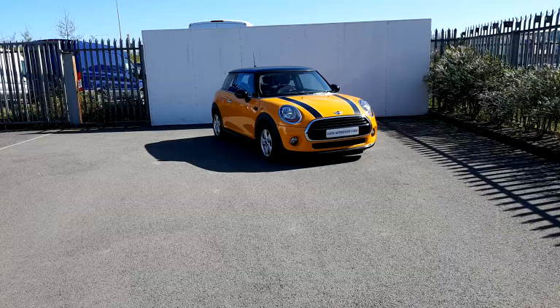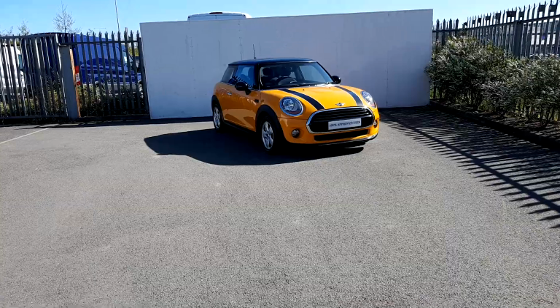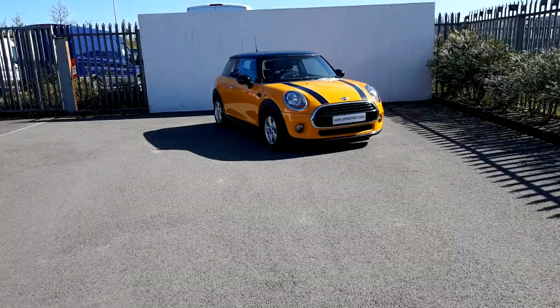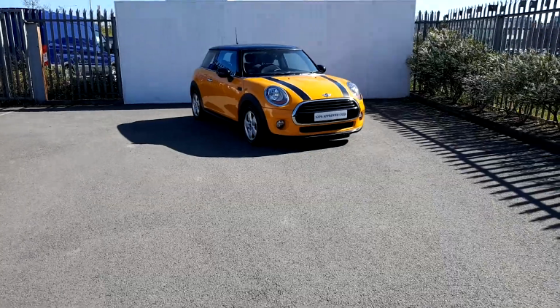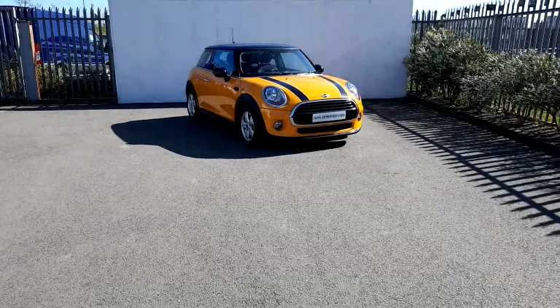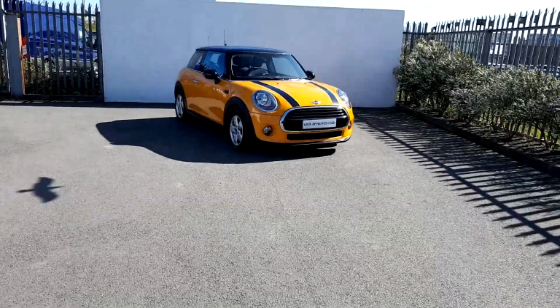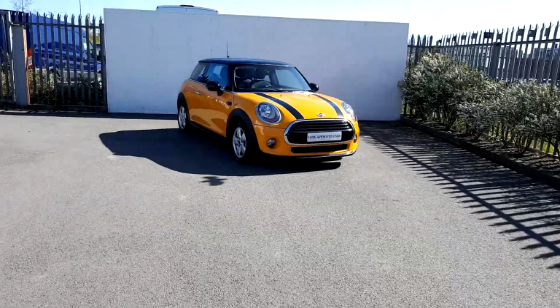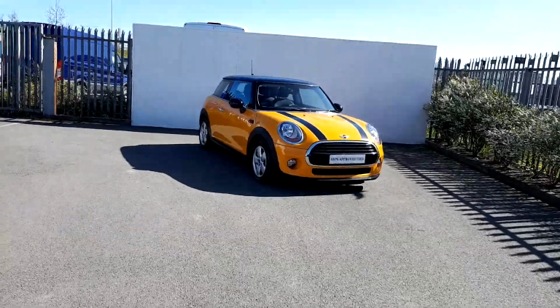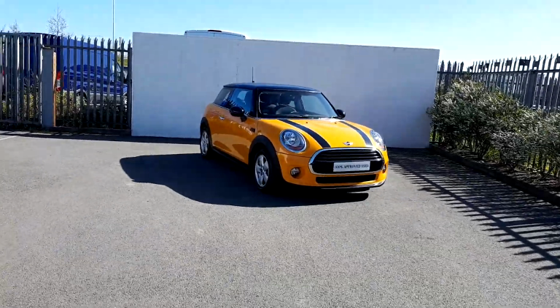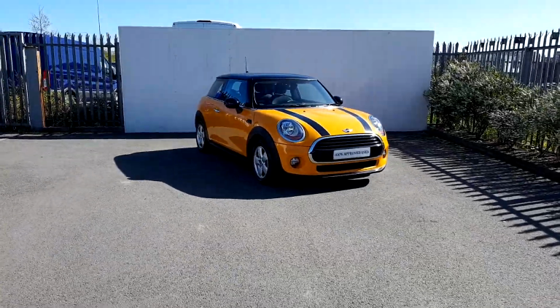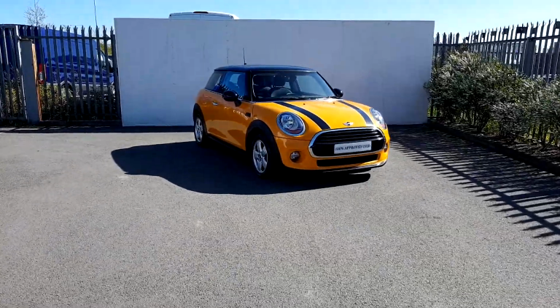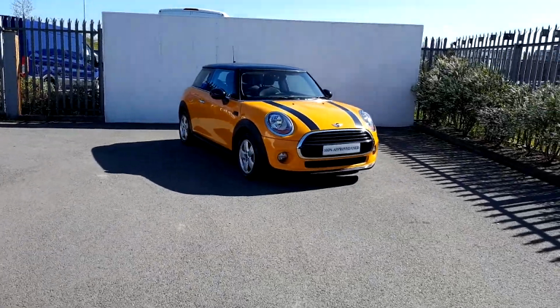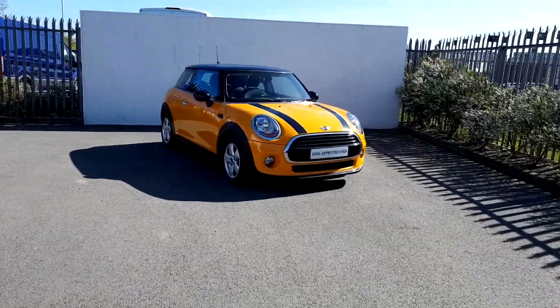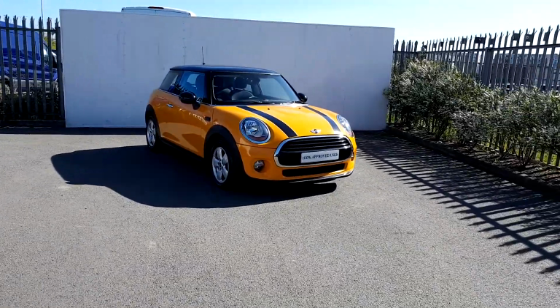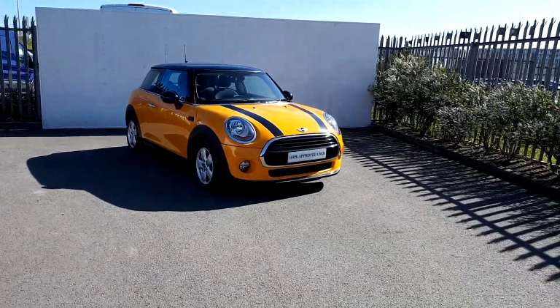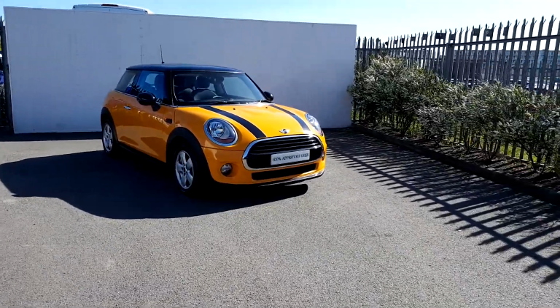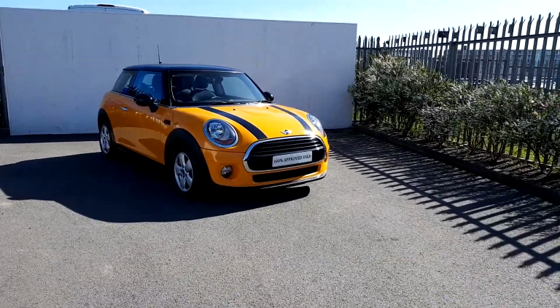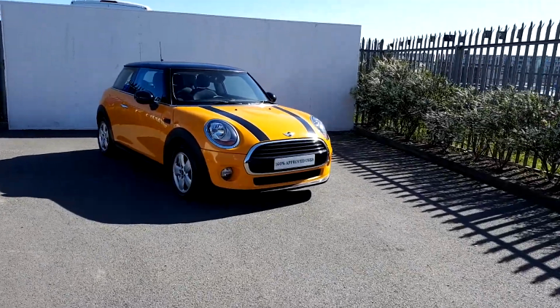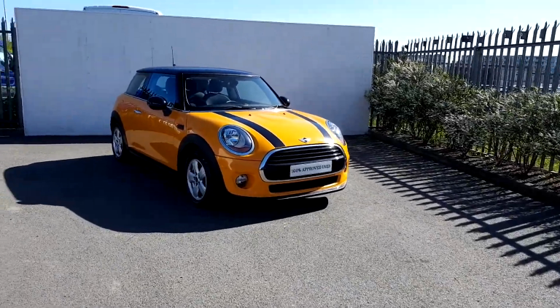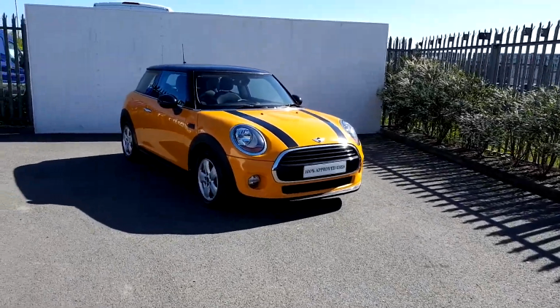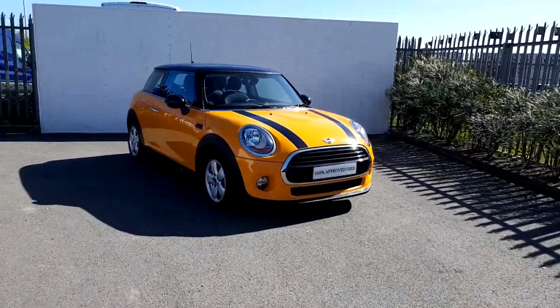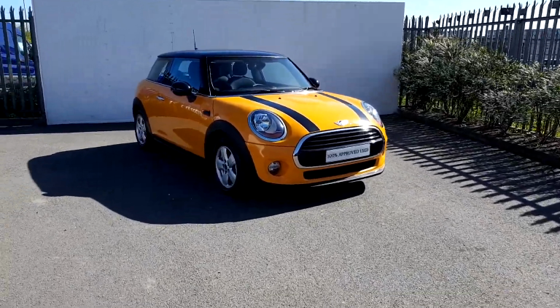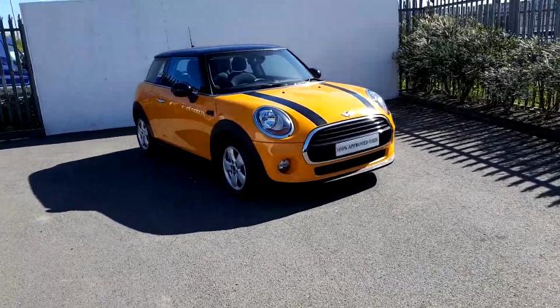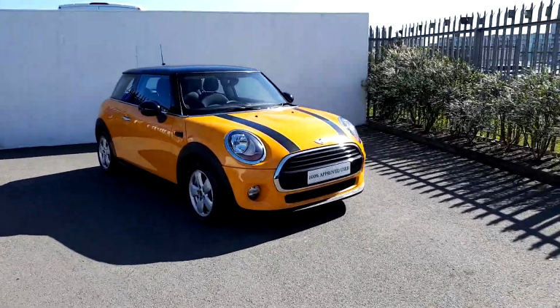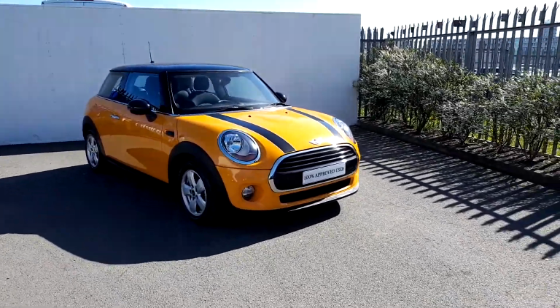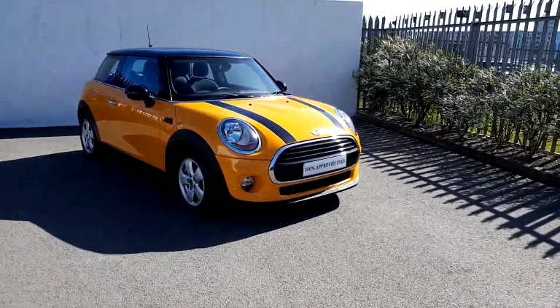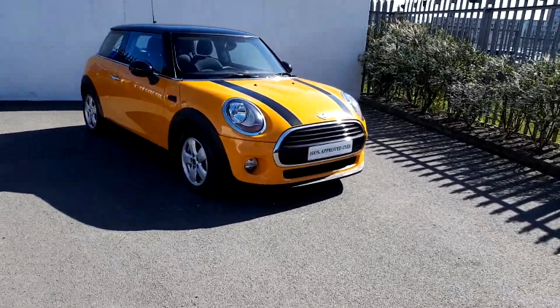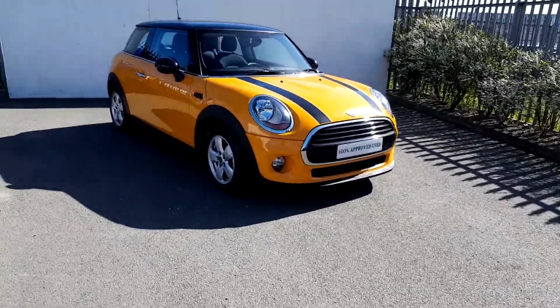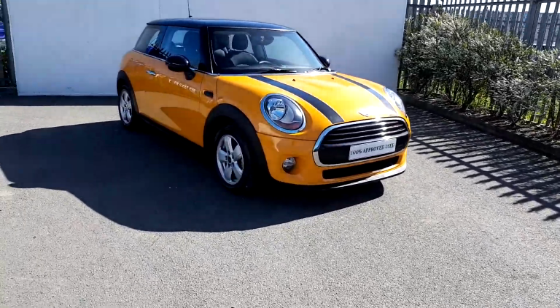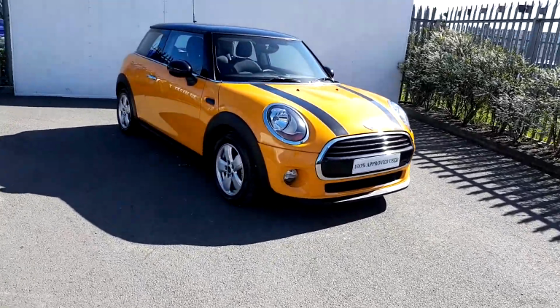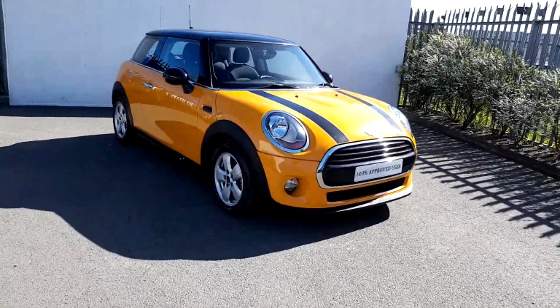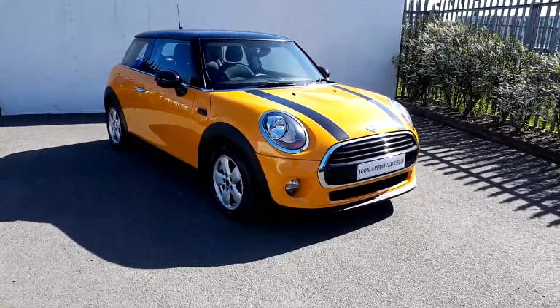Hi, it's Dylan from Joe Duffy Mini. Today I'm going to be talking to you about this Mini Cooper three-door hatch.